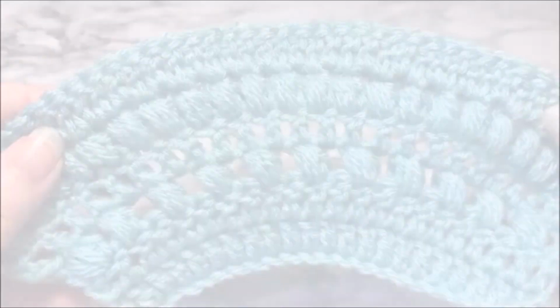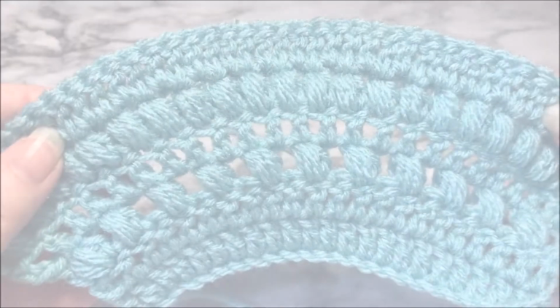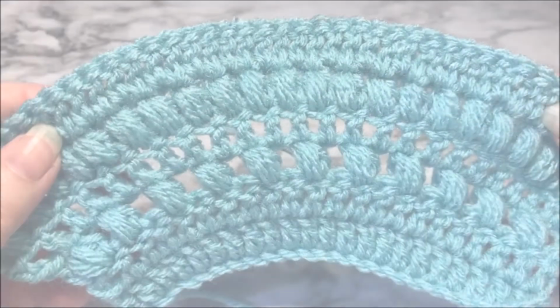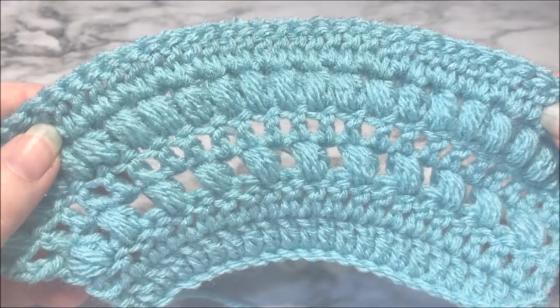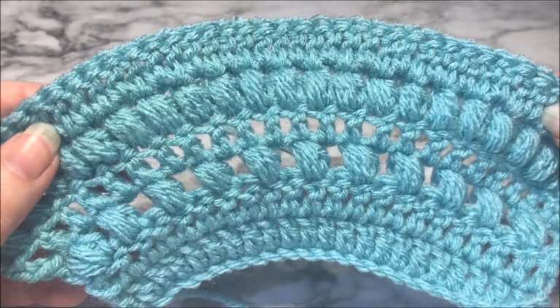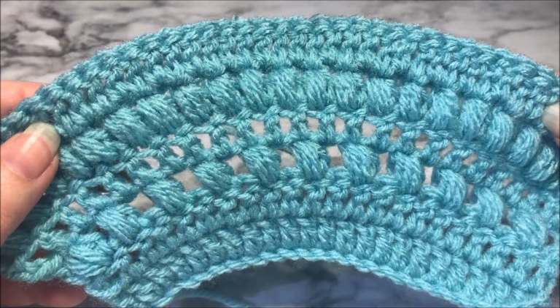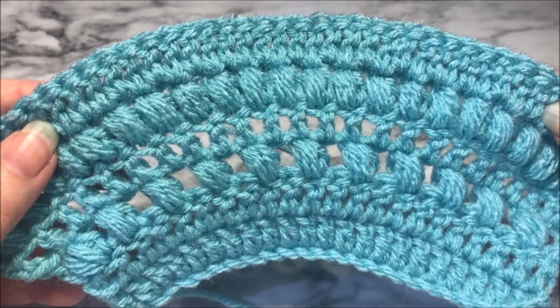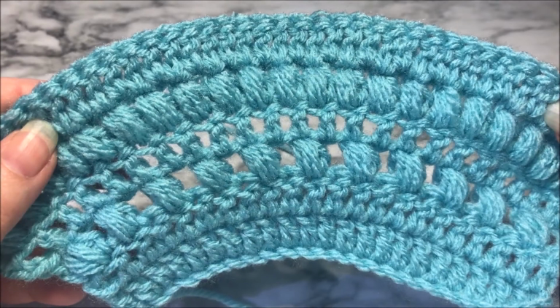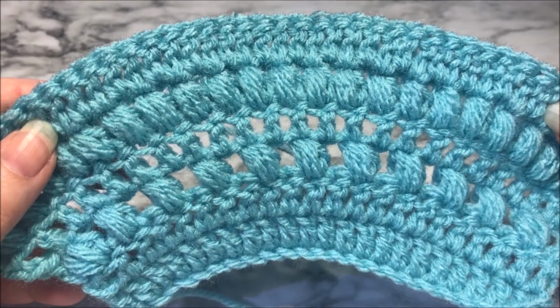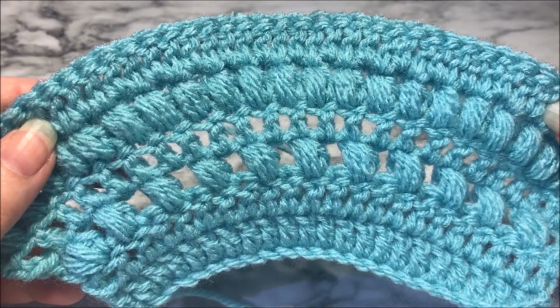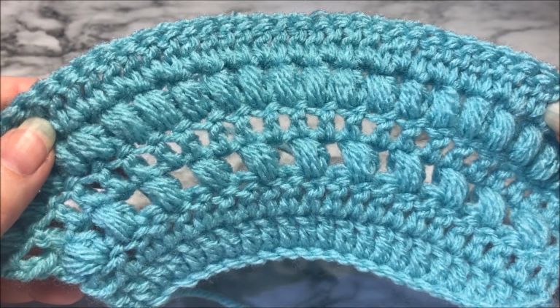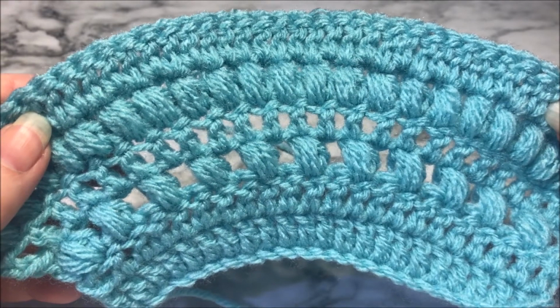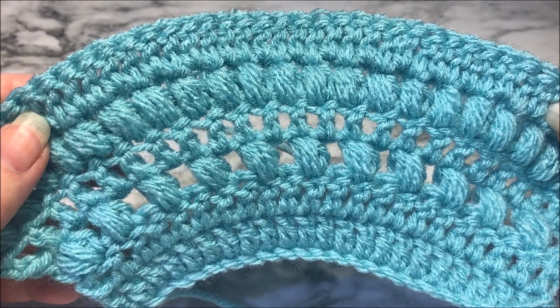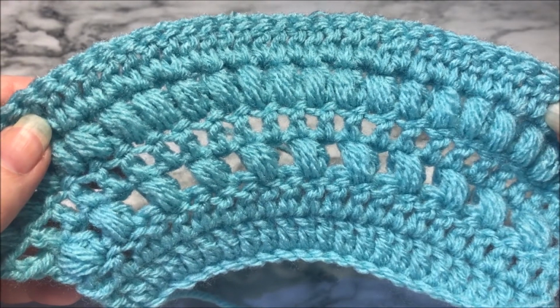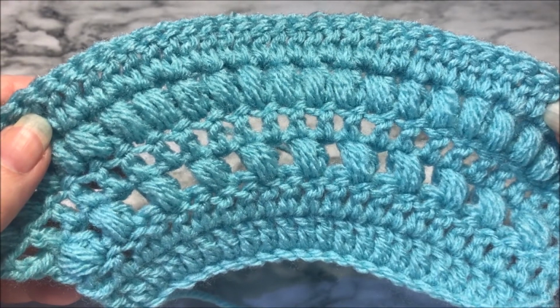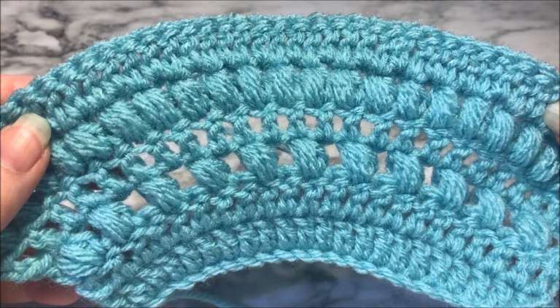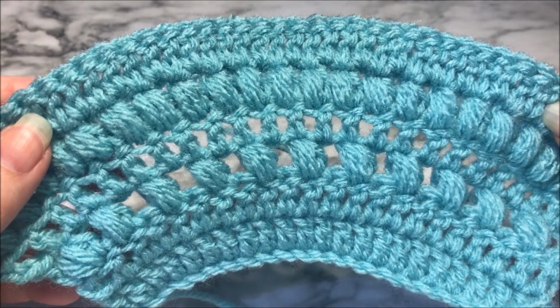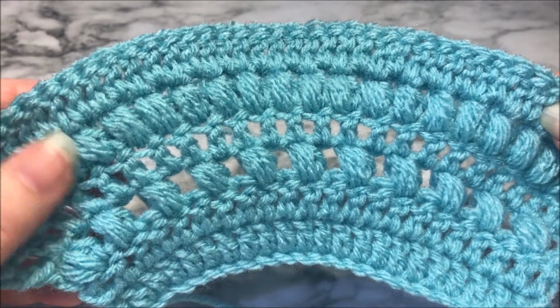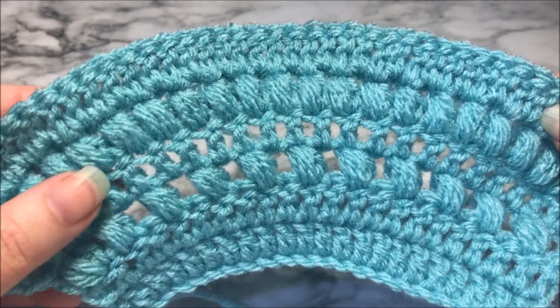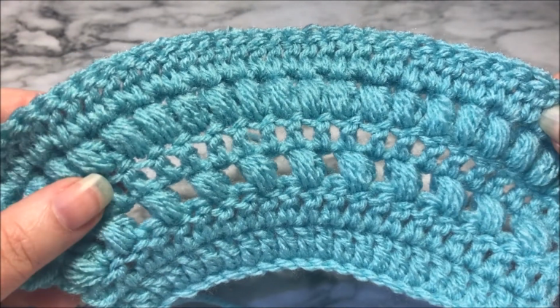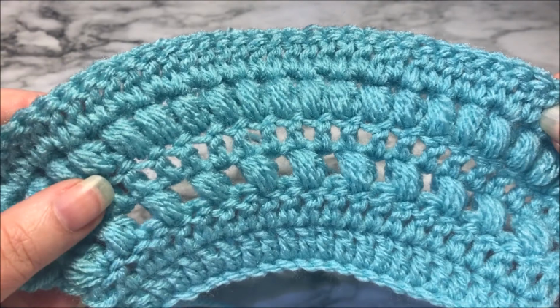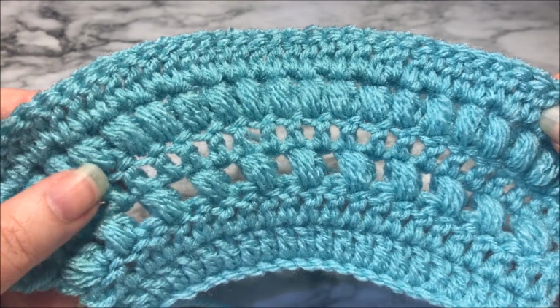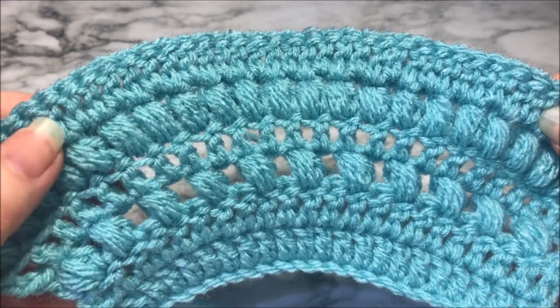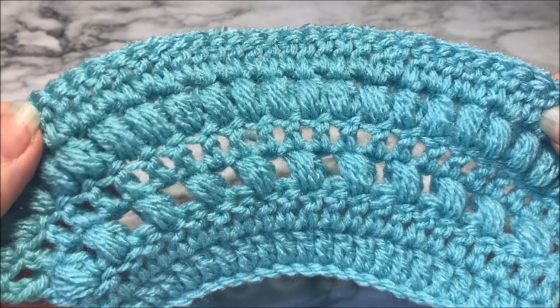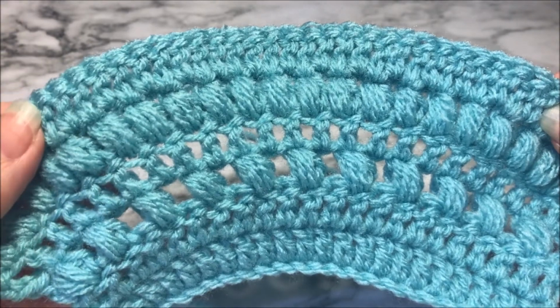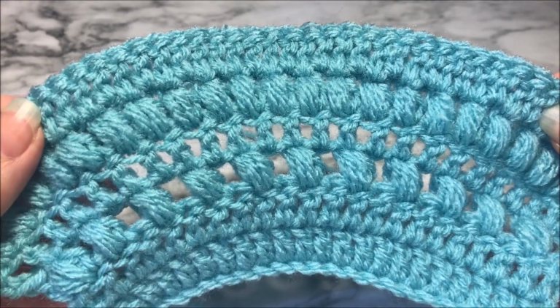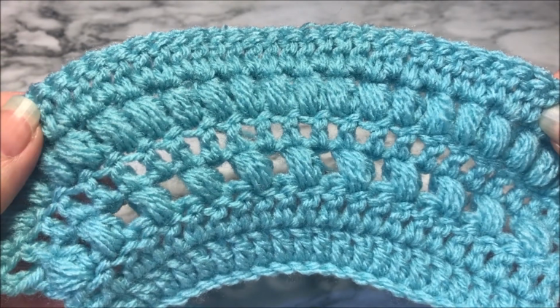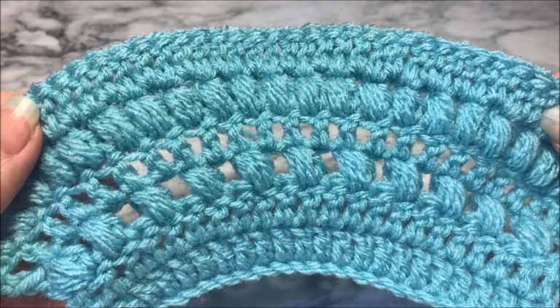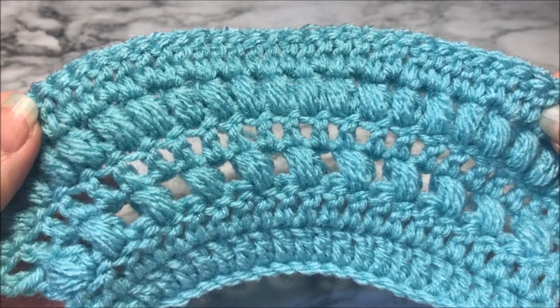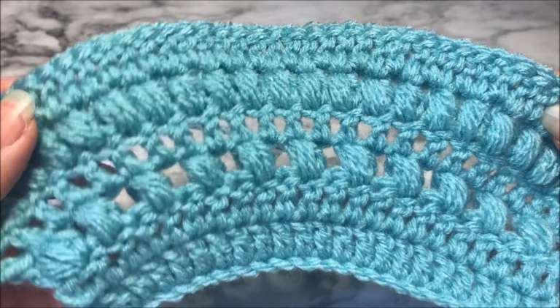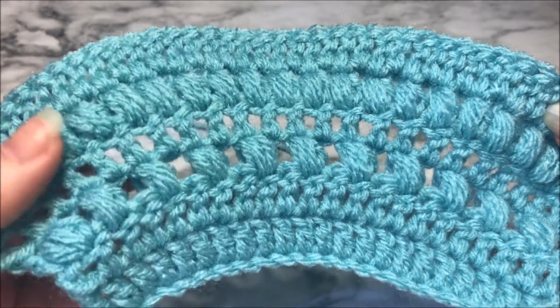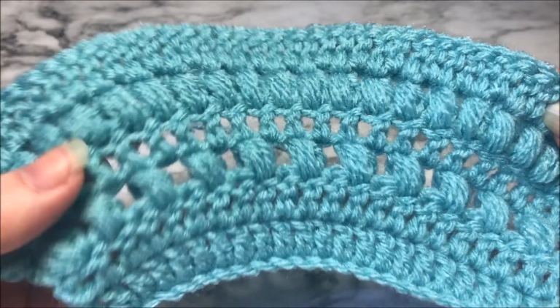Hello everyone, welcome to It's Crochet O'Clock. This is Stephanie and today we are going to be learning how to make the puff stitch.